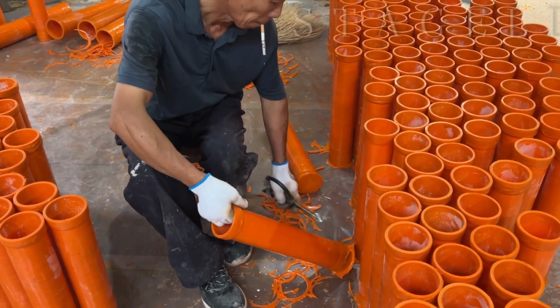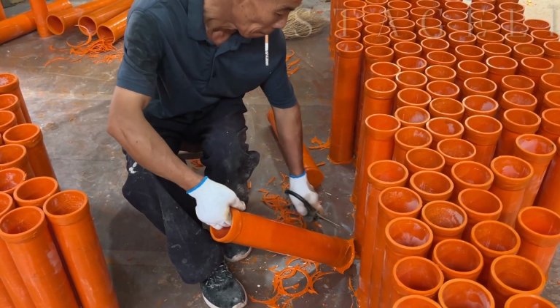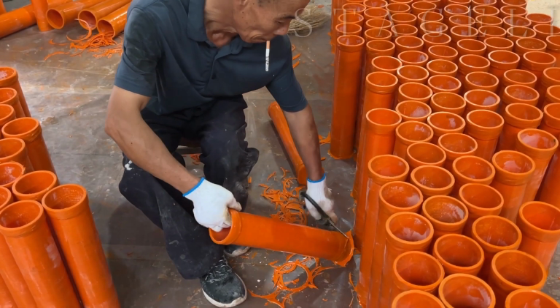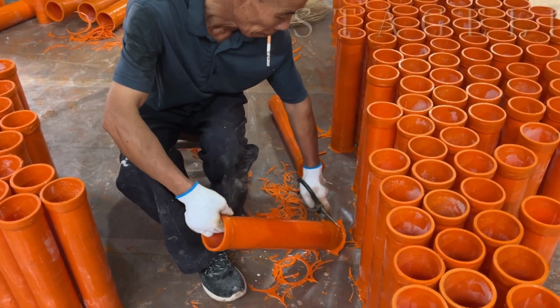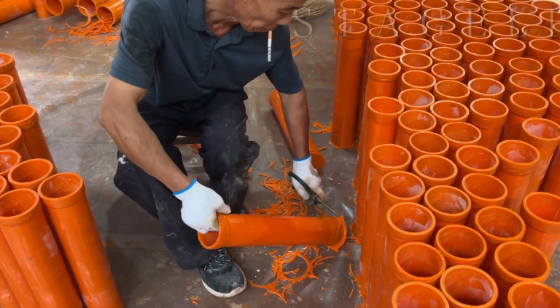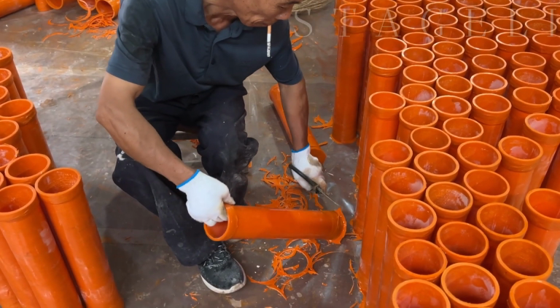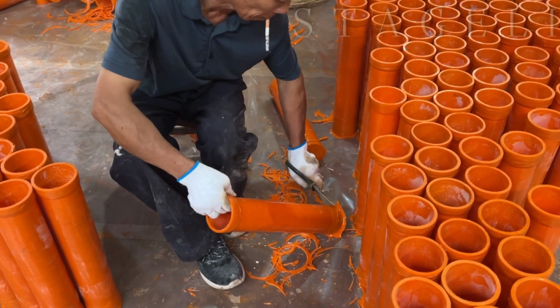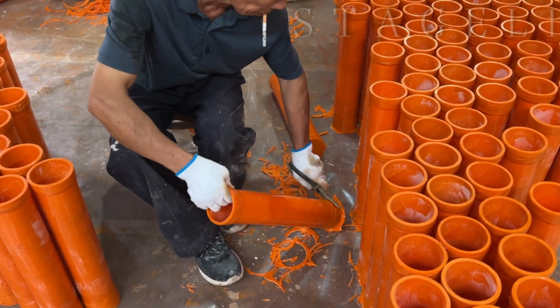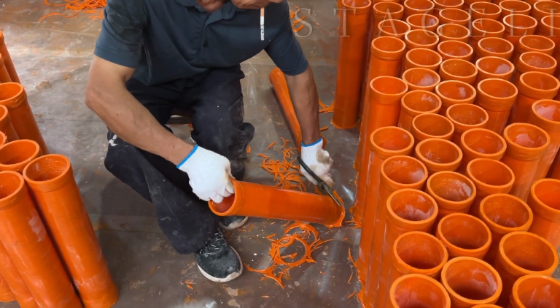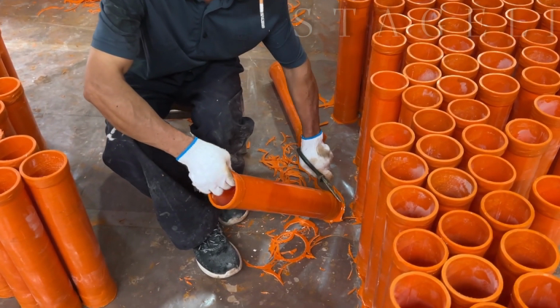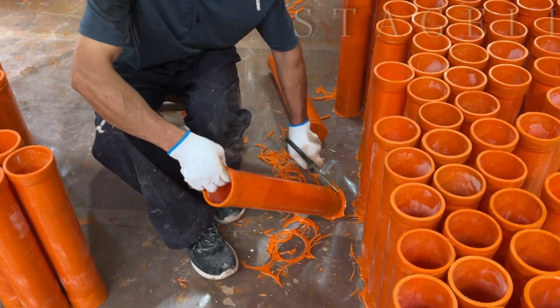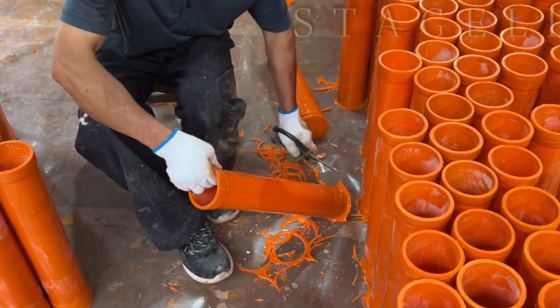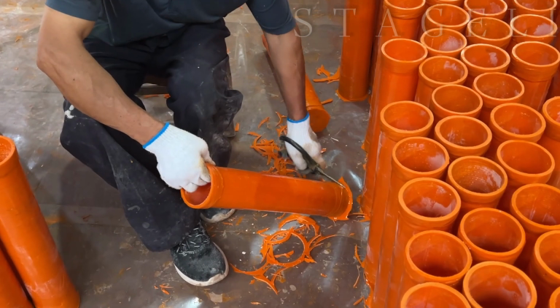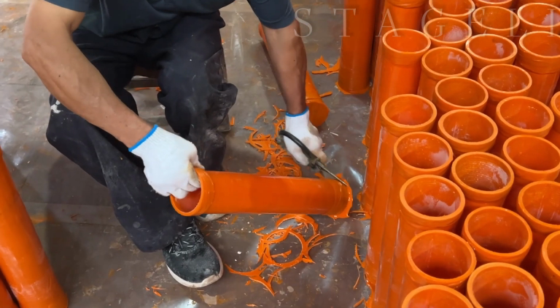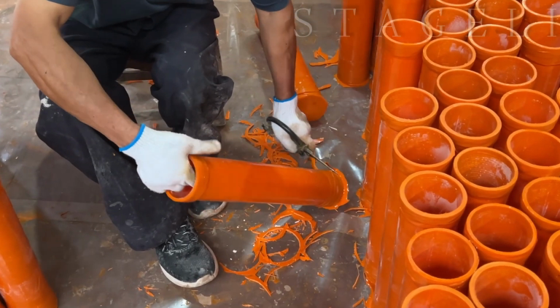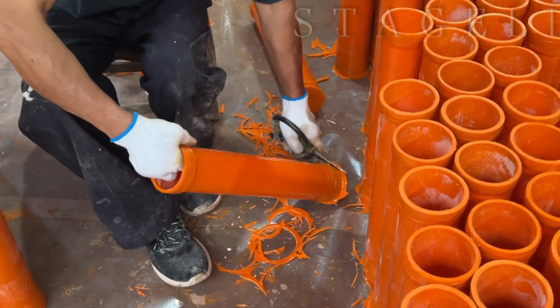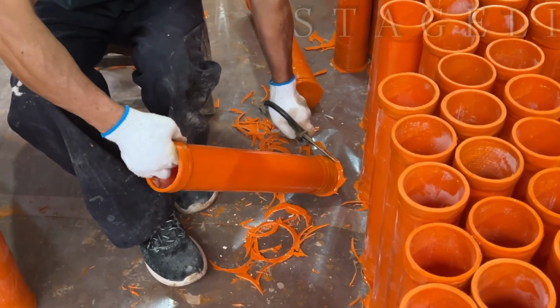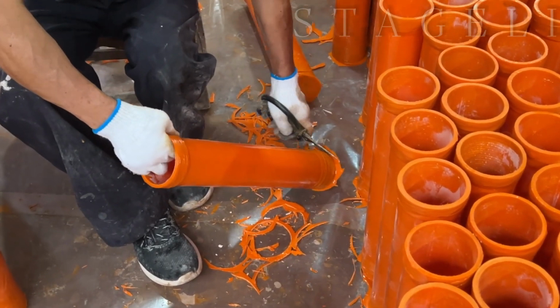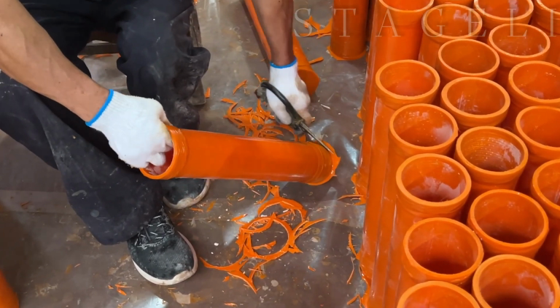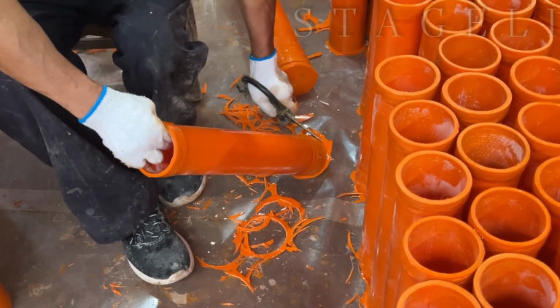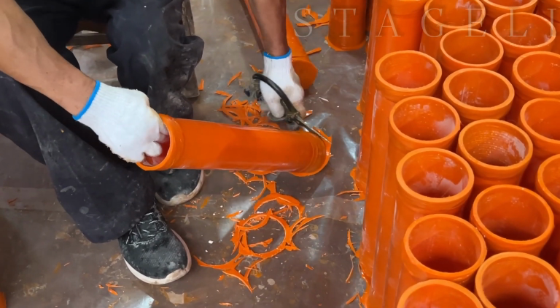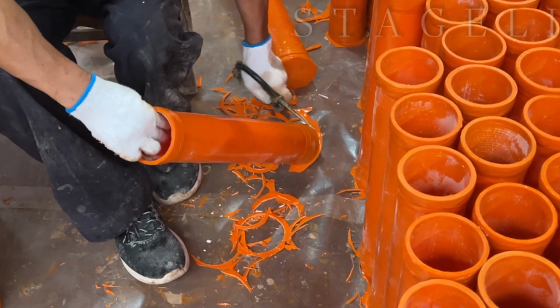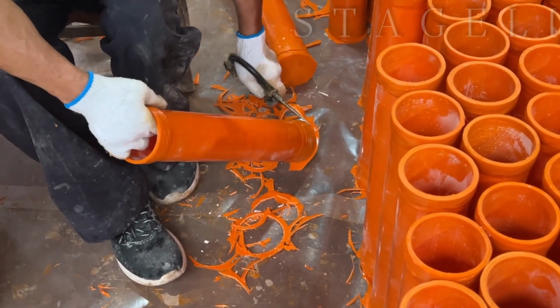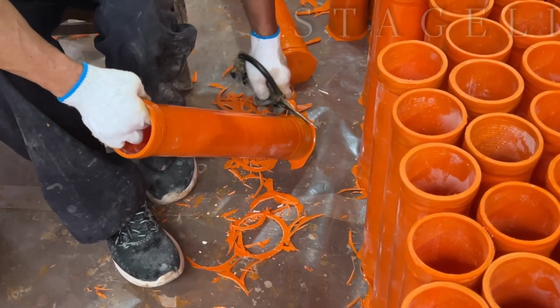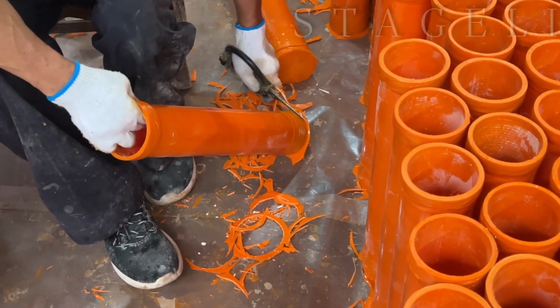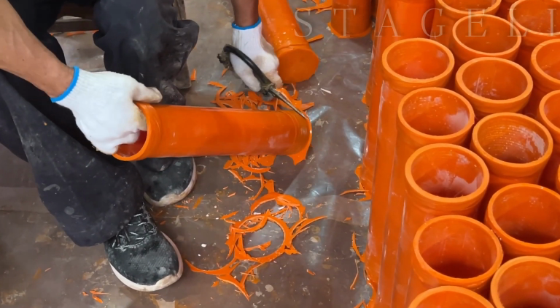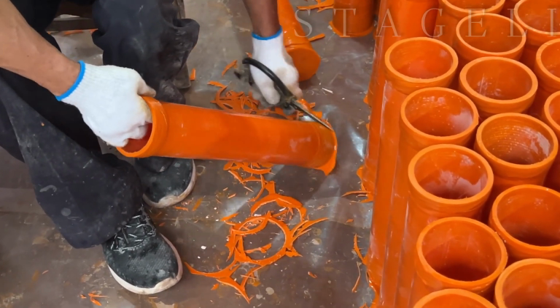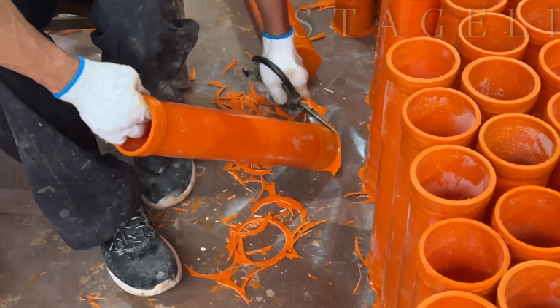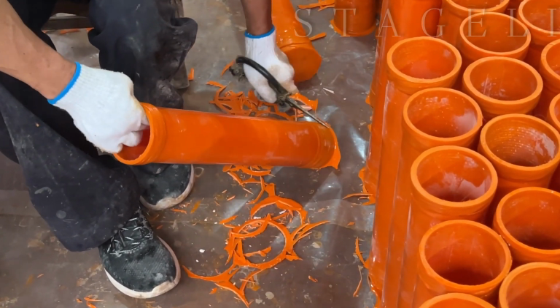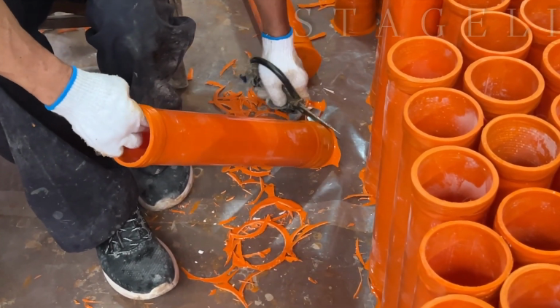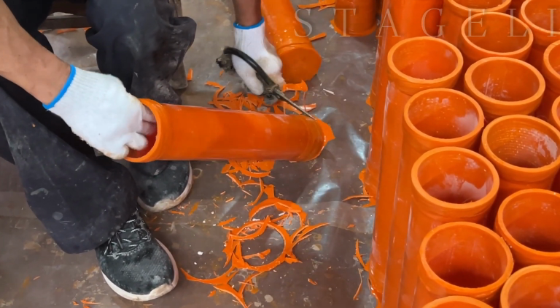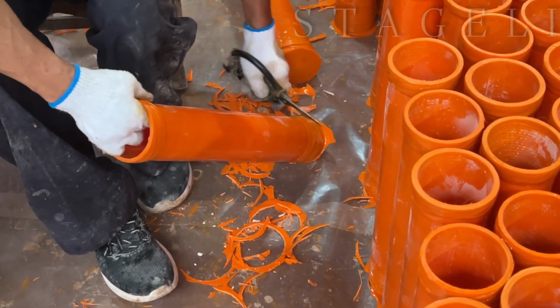The final step: we trim off the tube. Then the complete motor tube is finished.